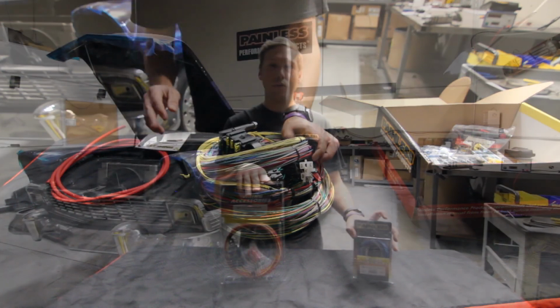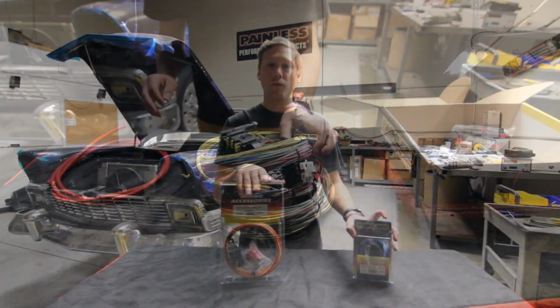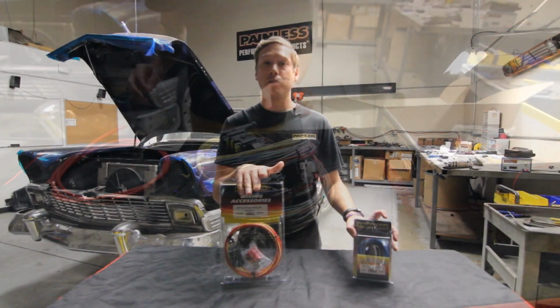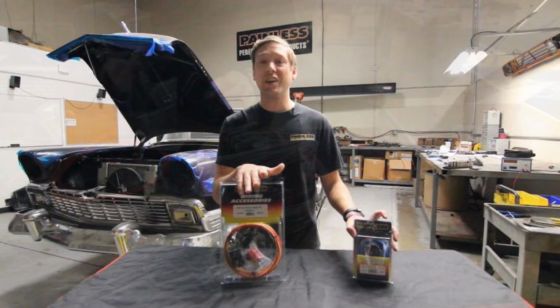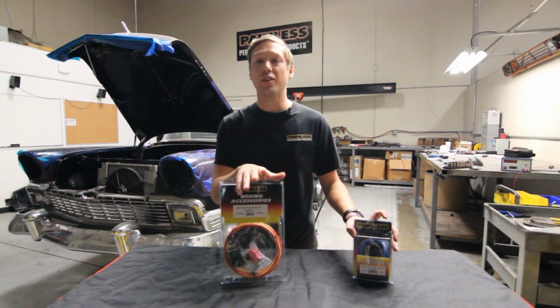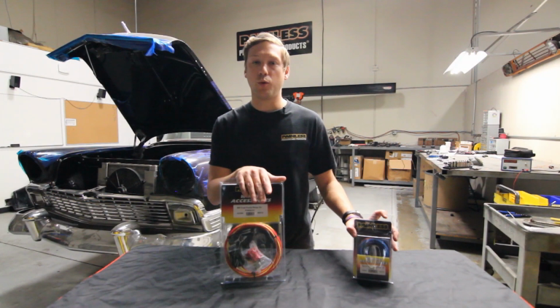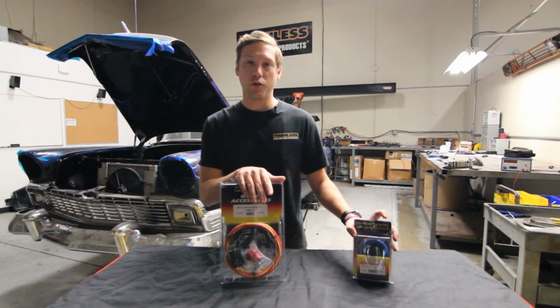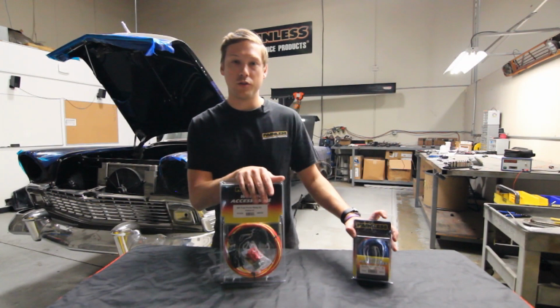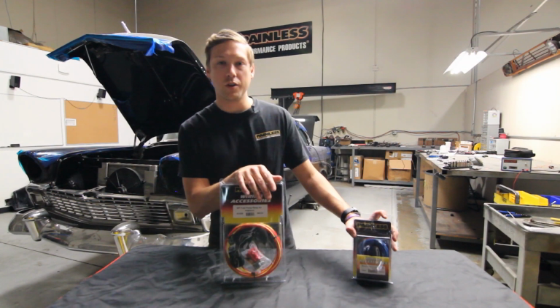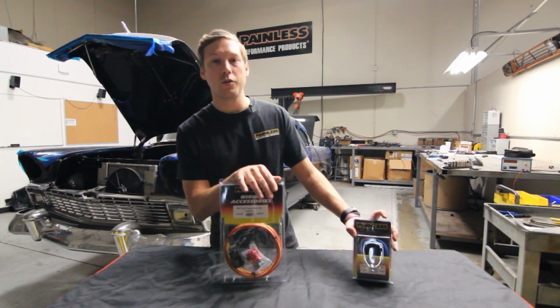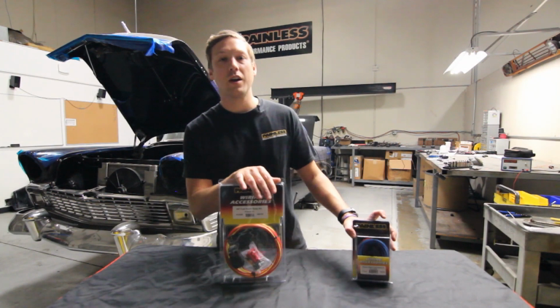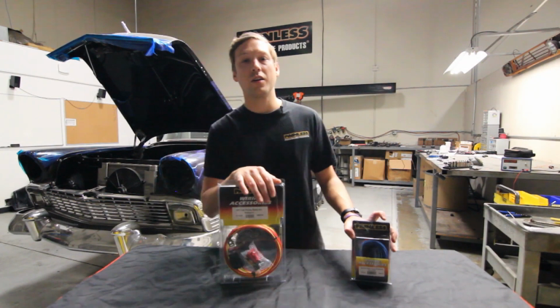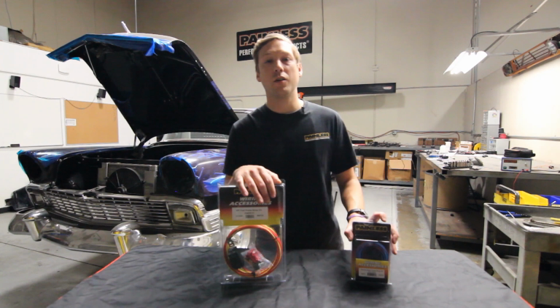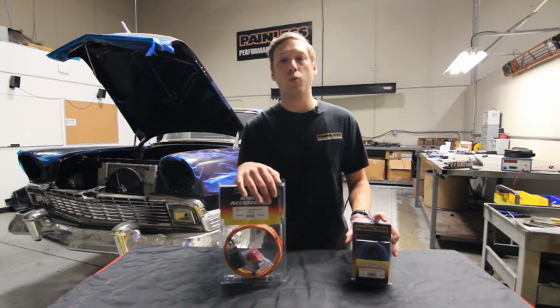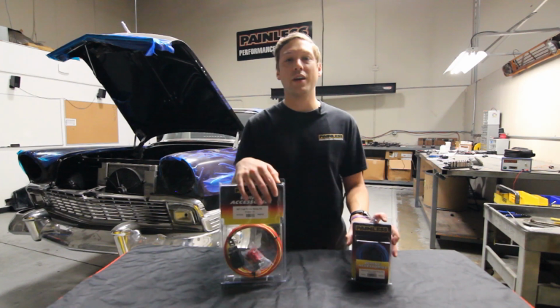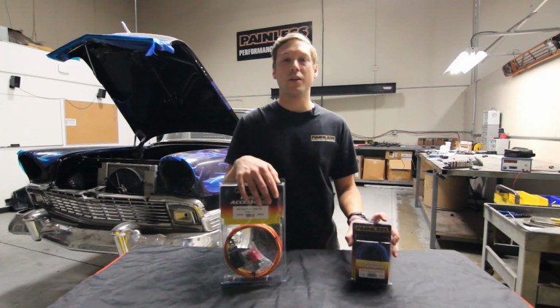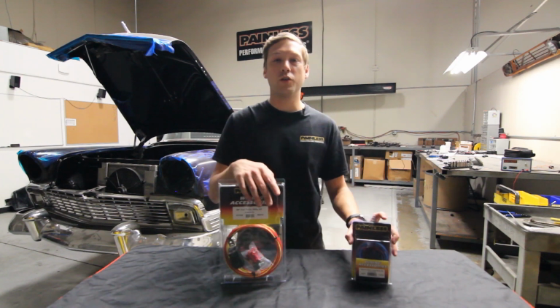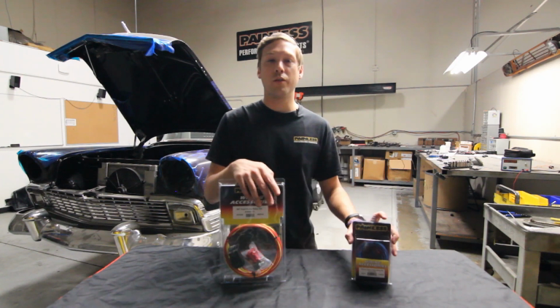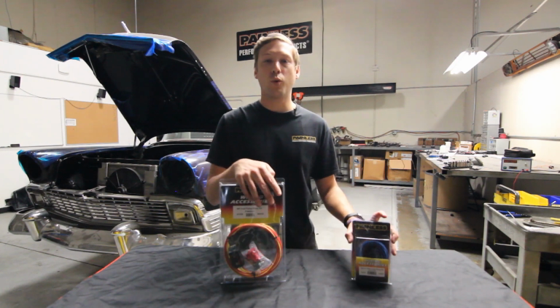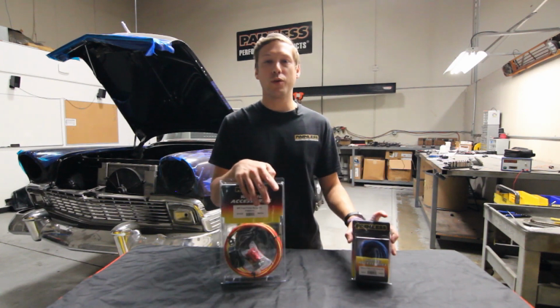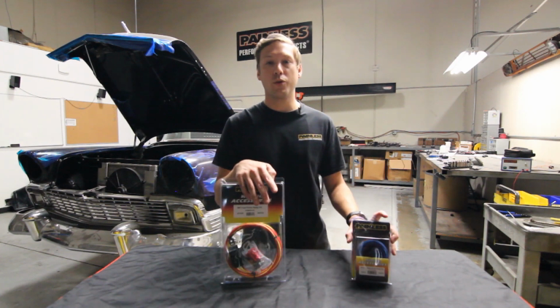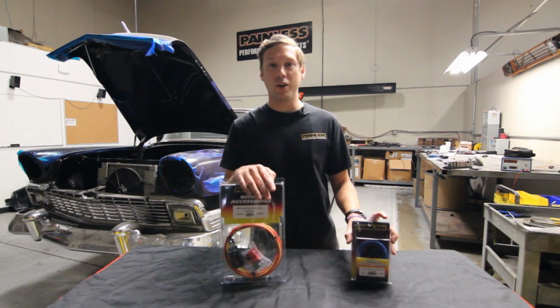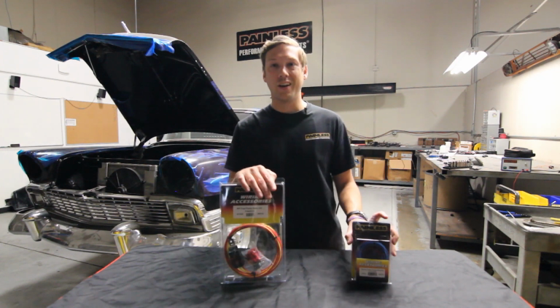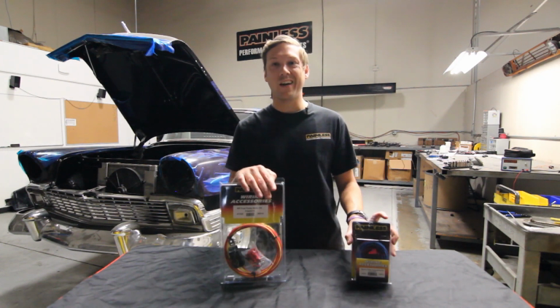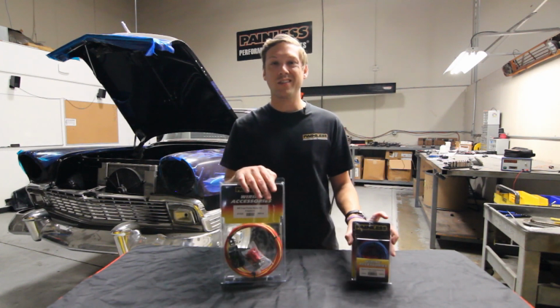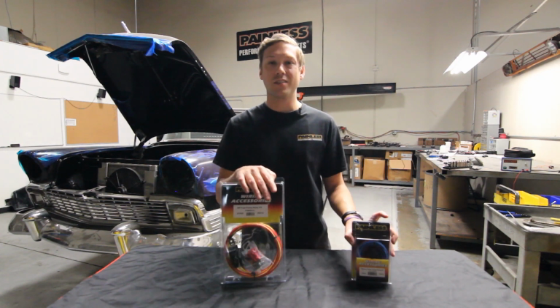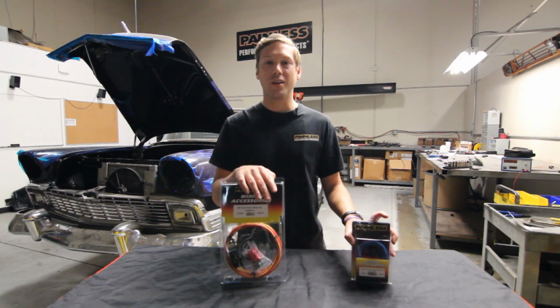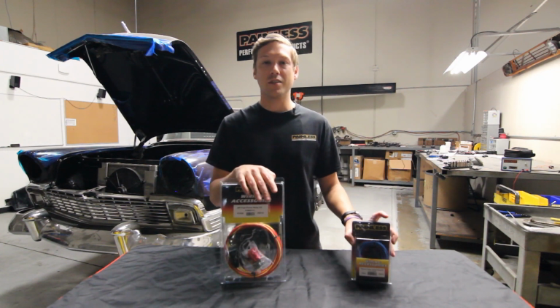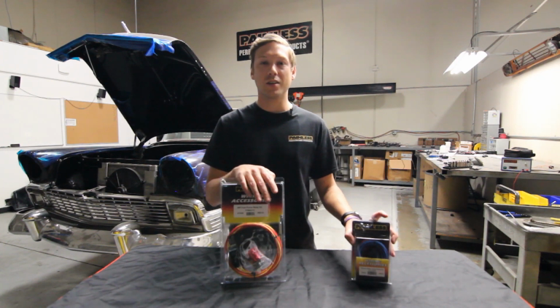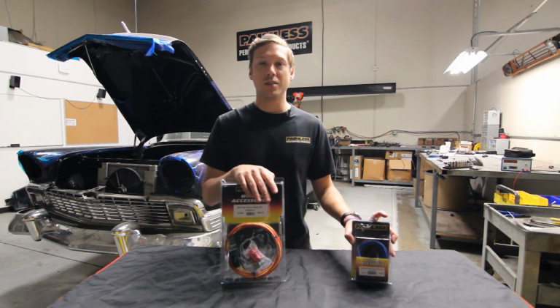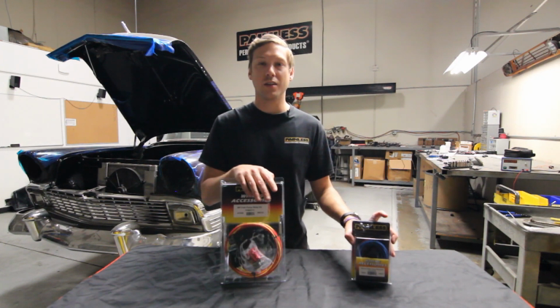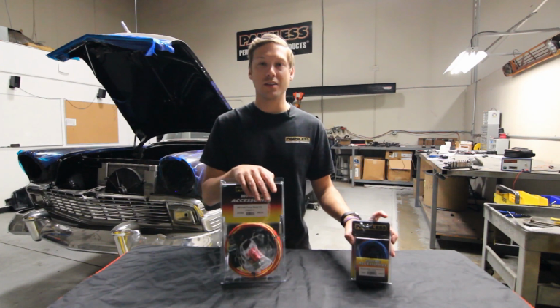If you ever have any other questions, you can call our tech line at 1-800-423-9696. Thanks.